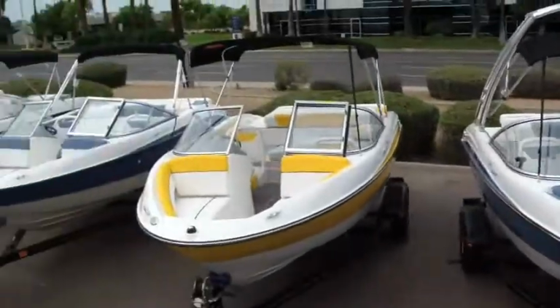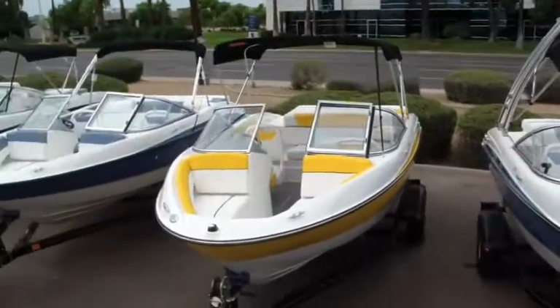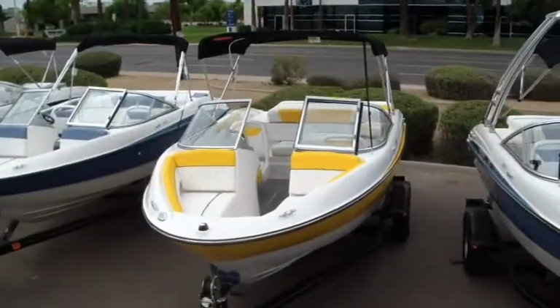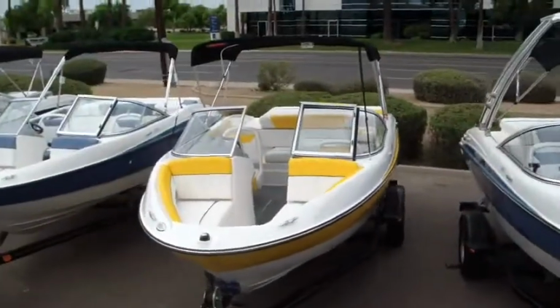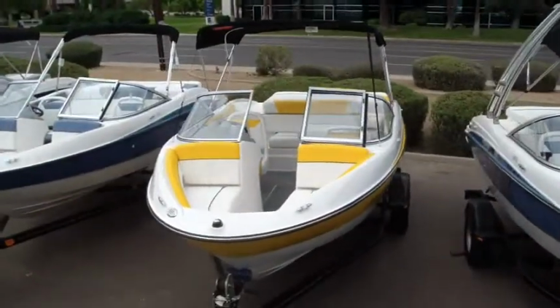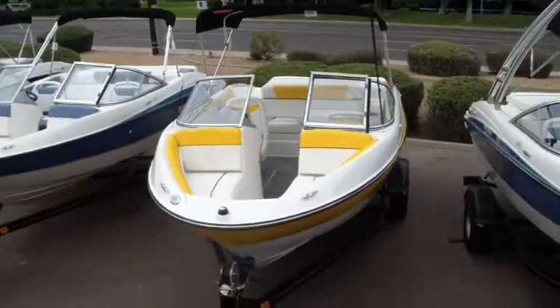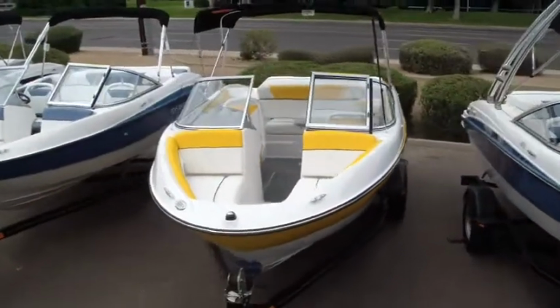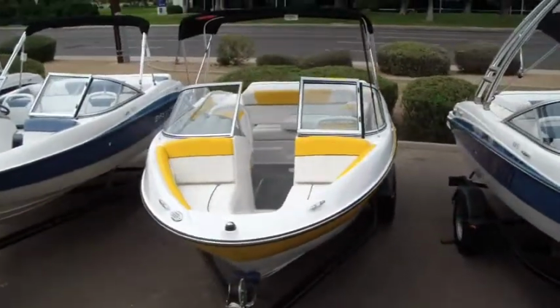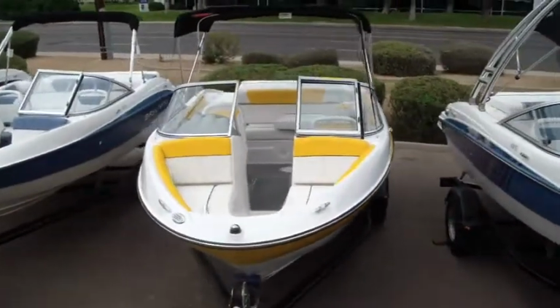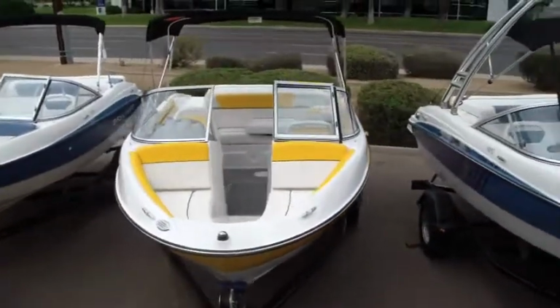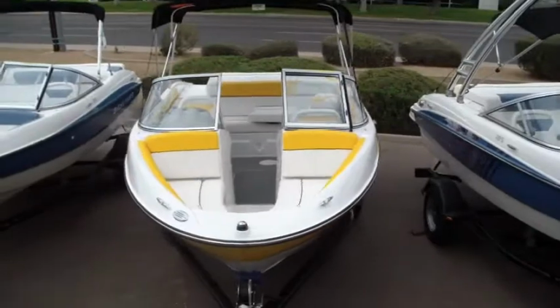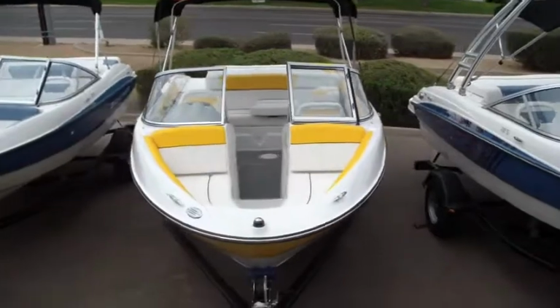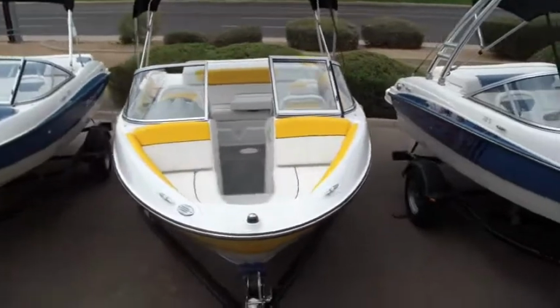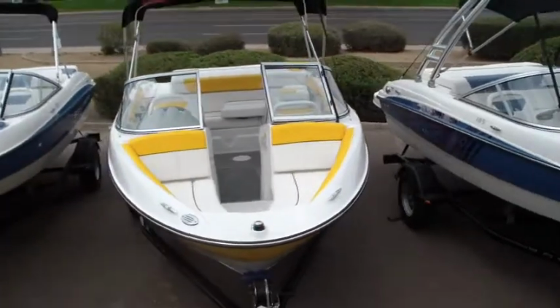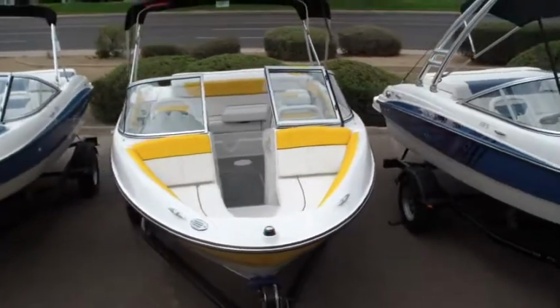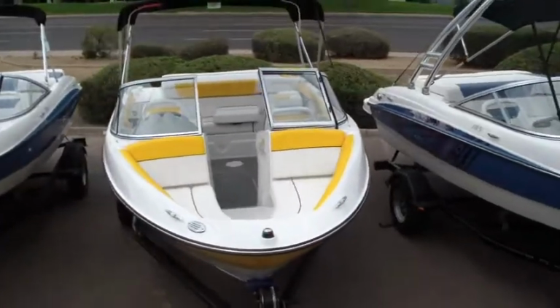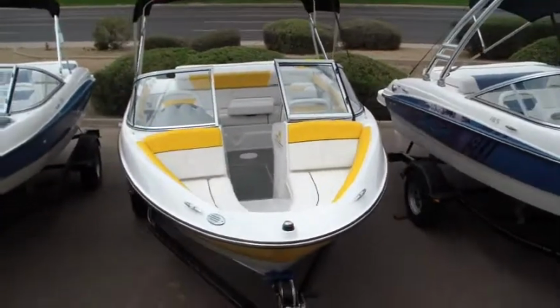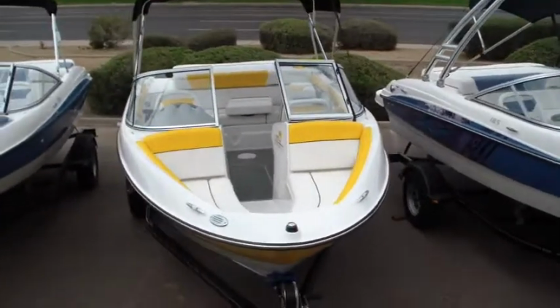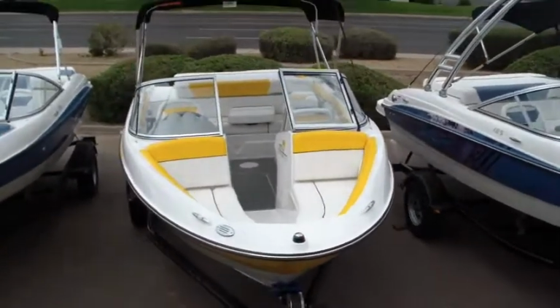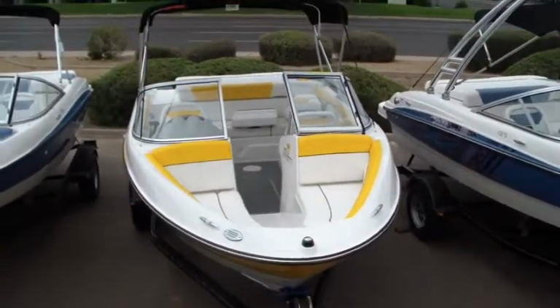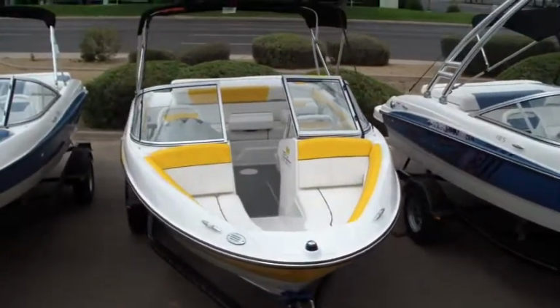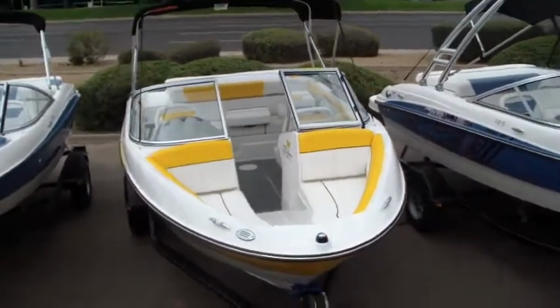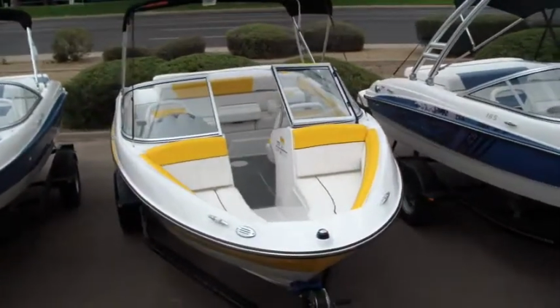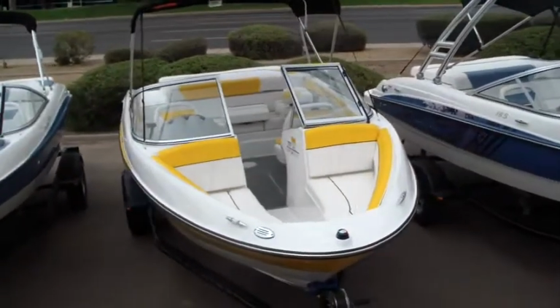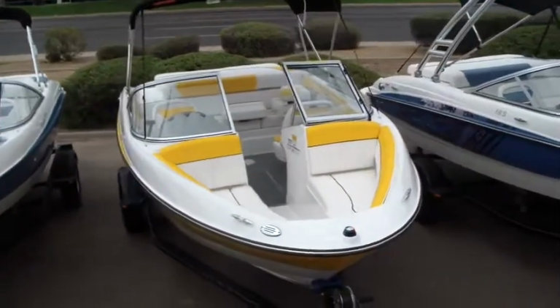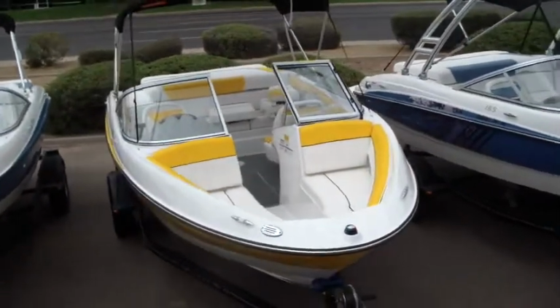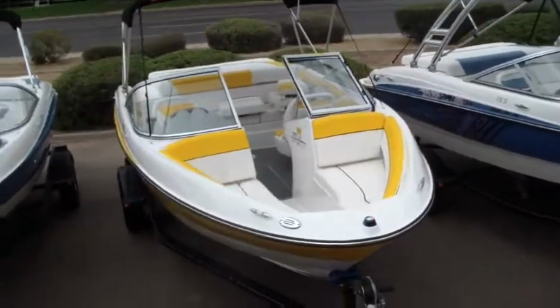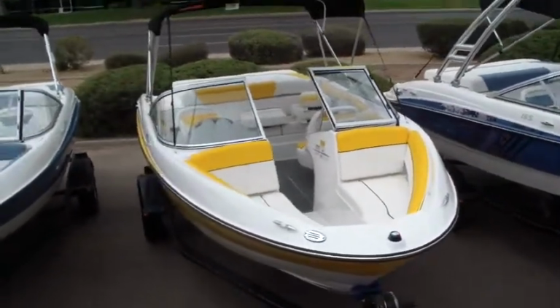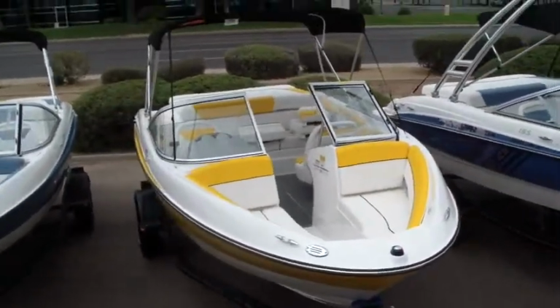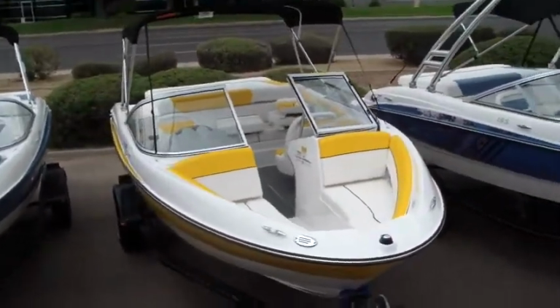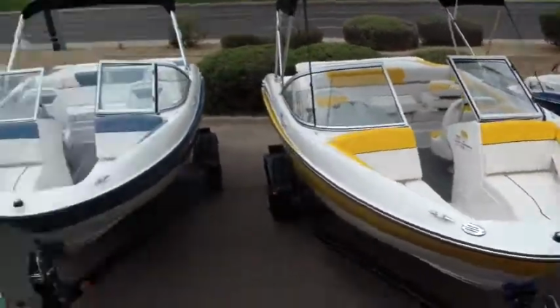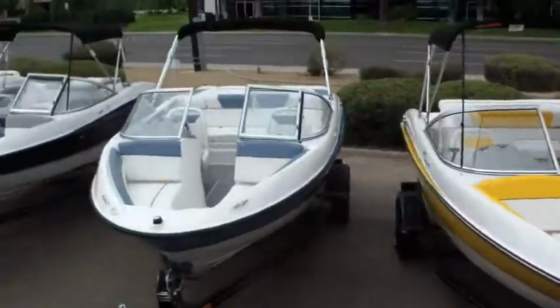This is a special edition model. It's got a special color and special graphics. This has a sport interior and the three-liter Mer Cruiser.